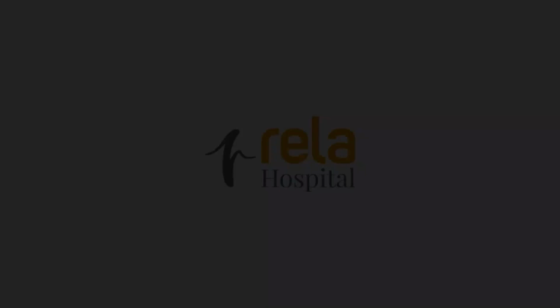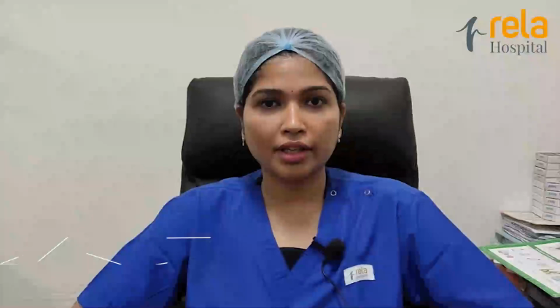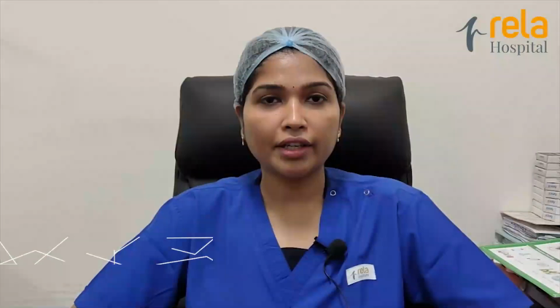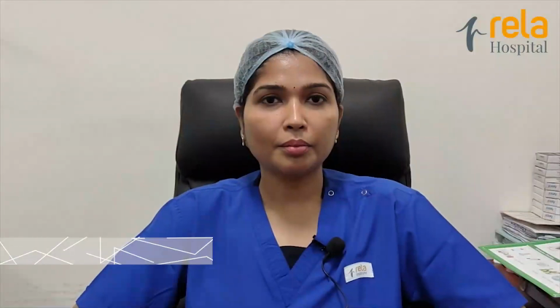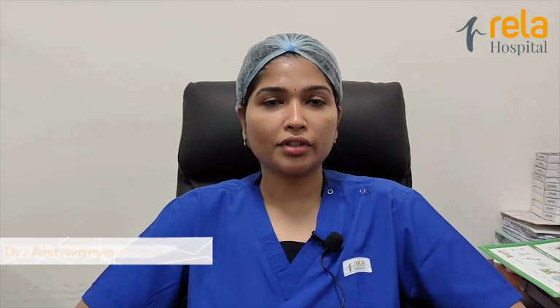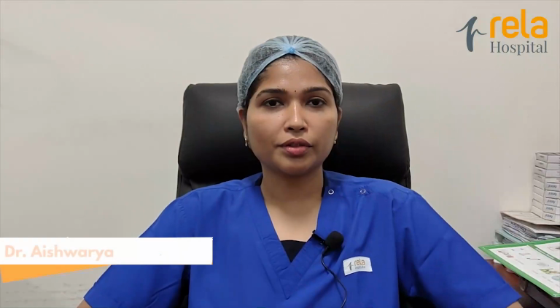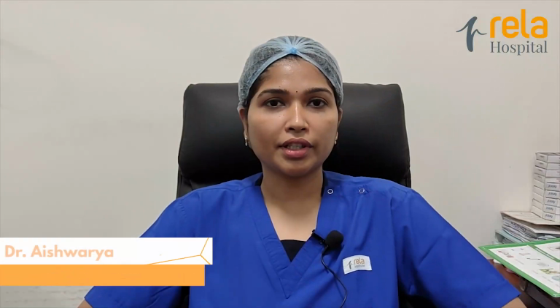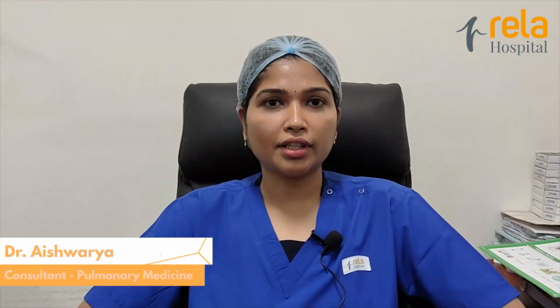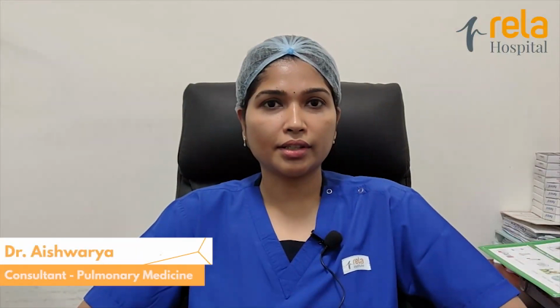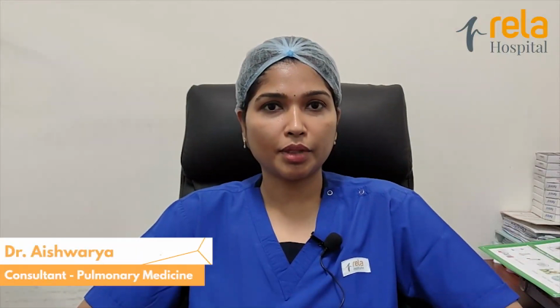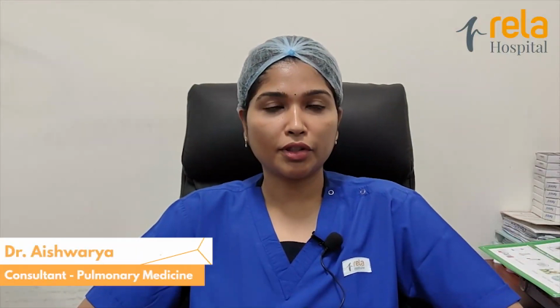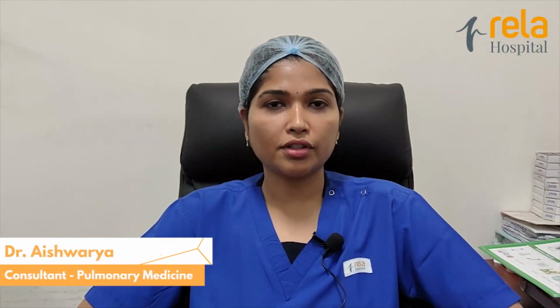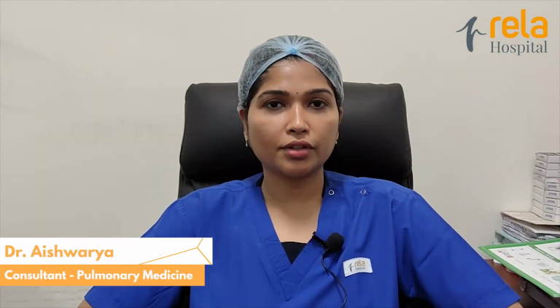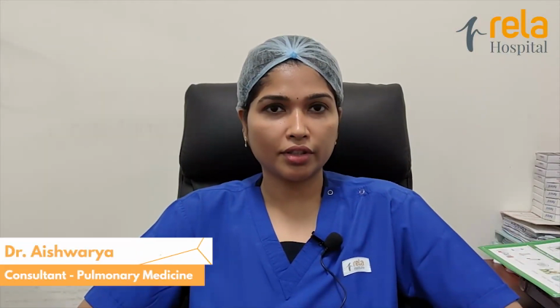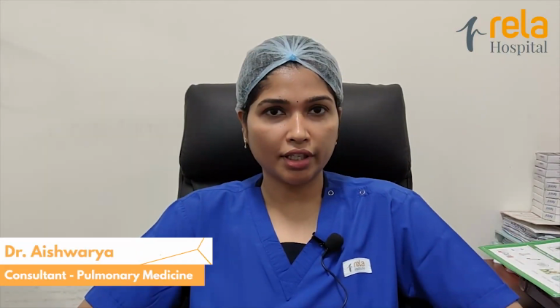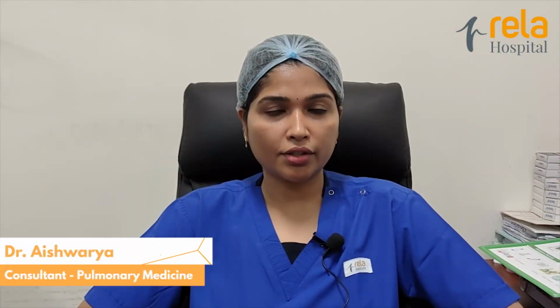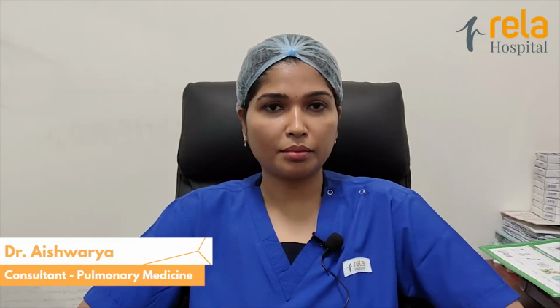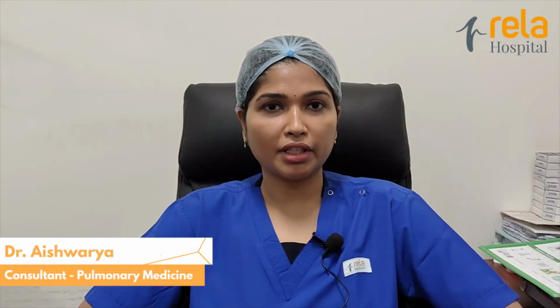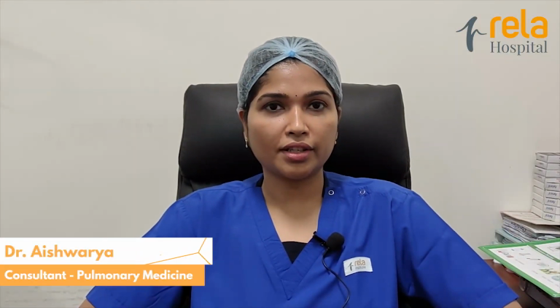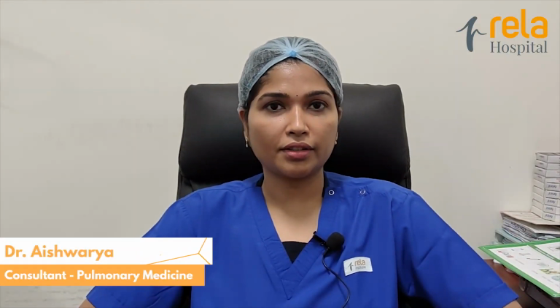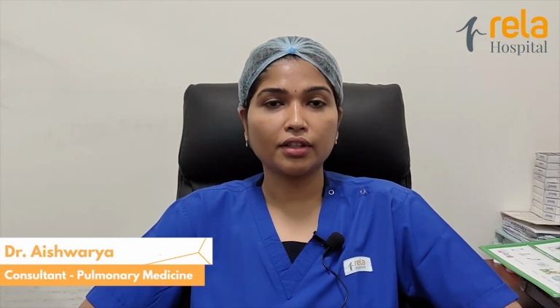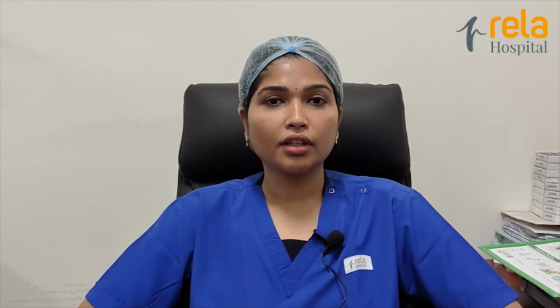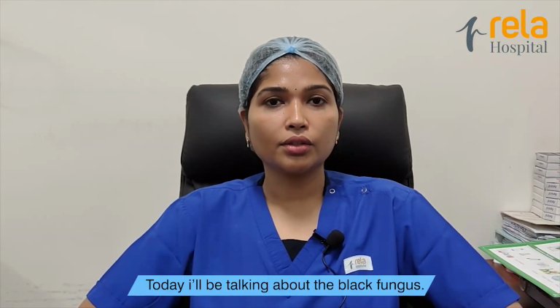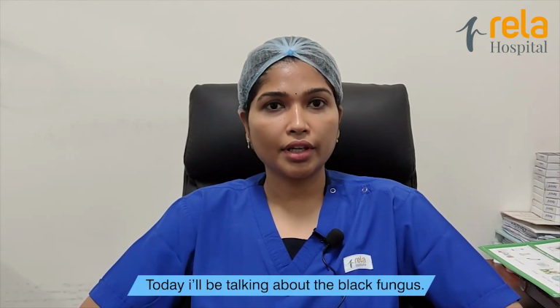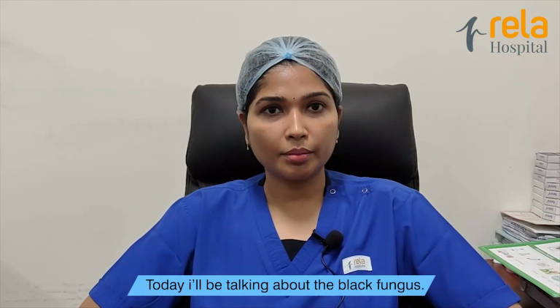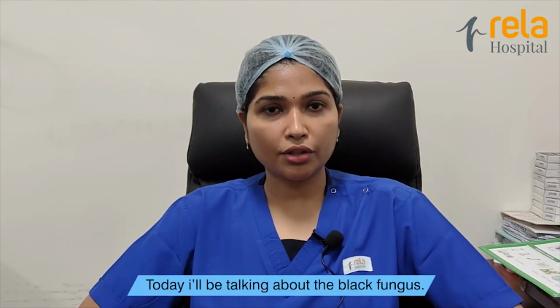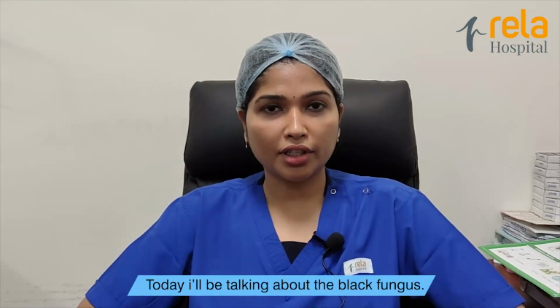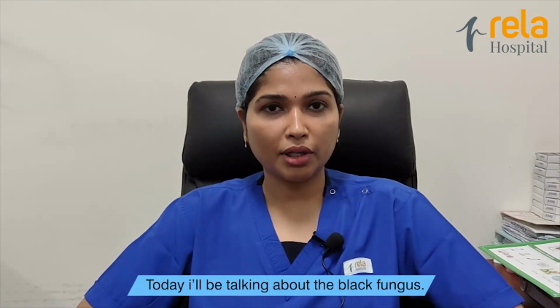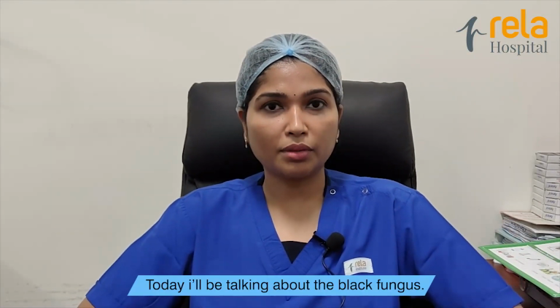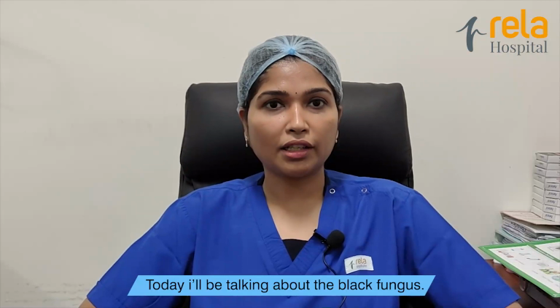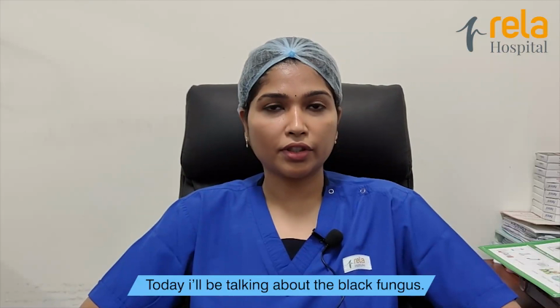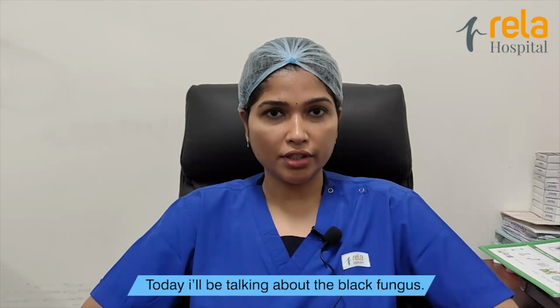Hi, I'm Dr. Aishwarya, consultant pulmonologist at Dr. Rella Institute and Medical Center. Today I'll be talking about the black fungus.